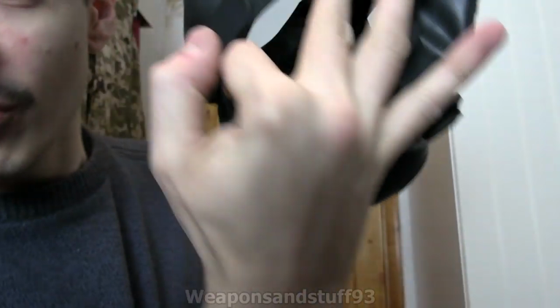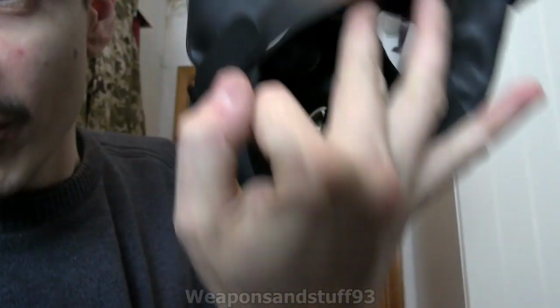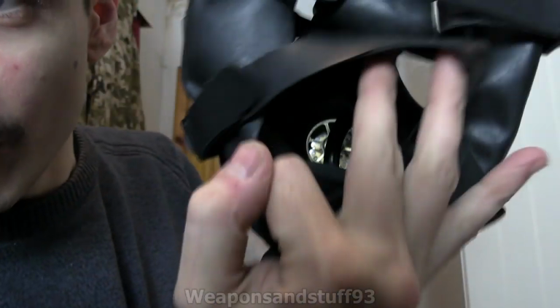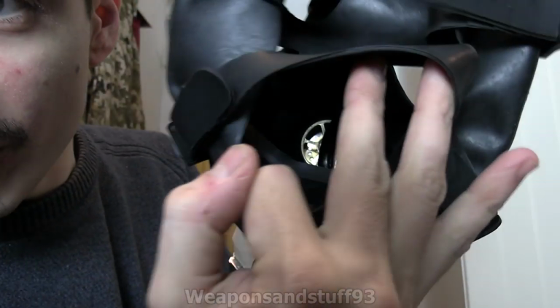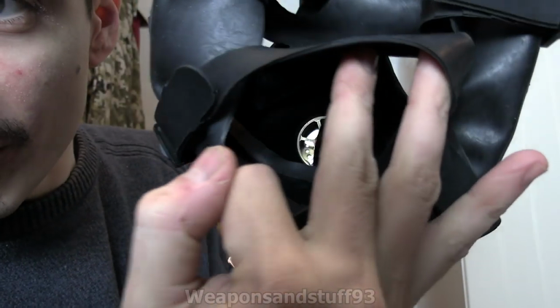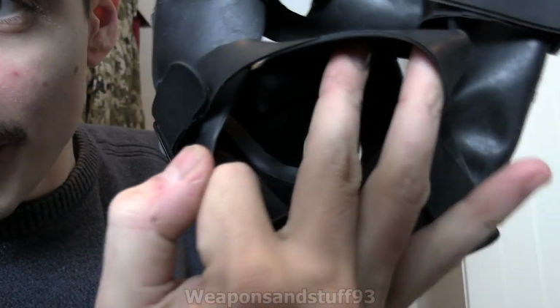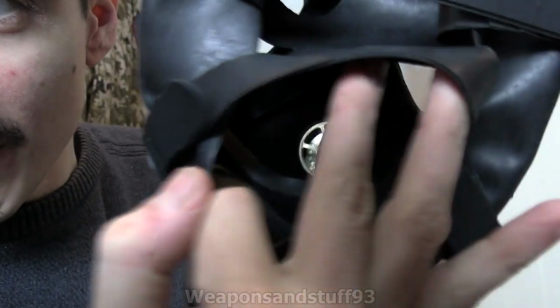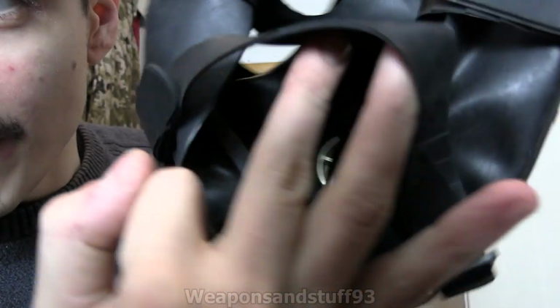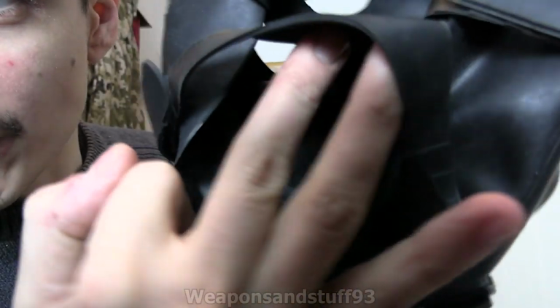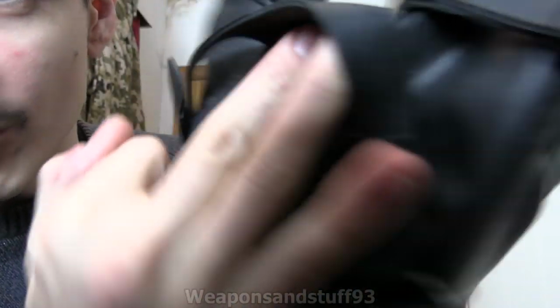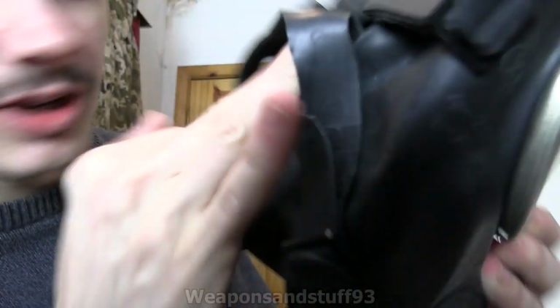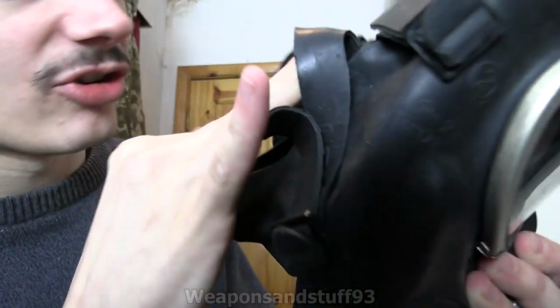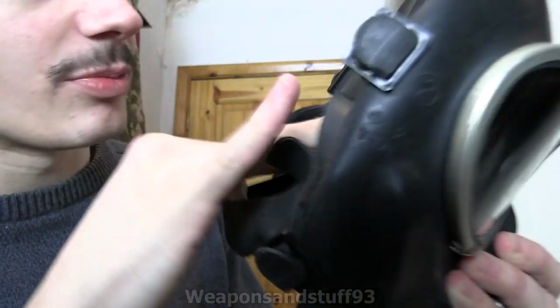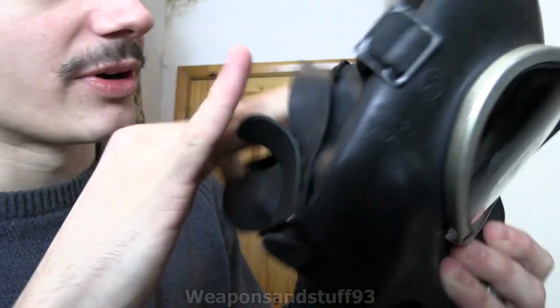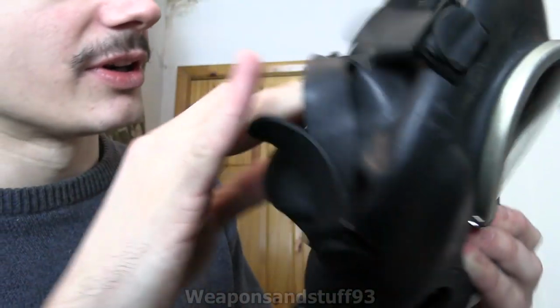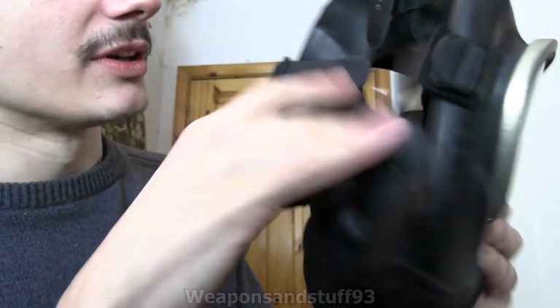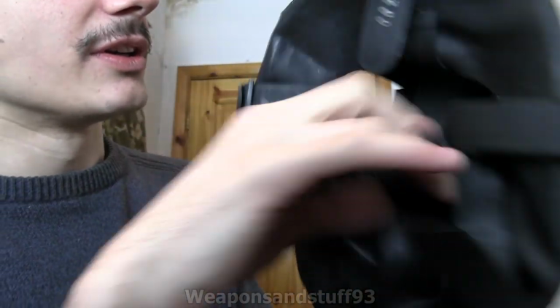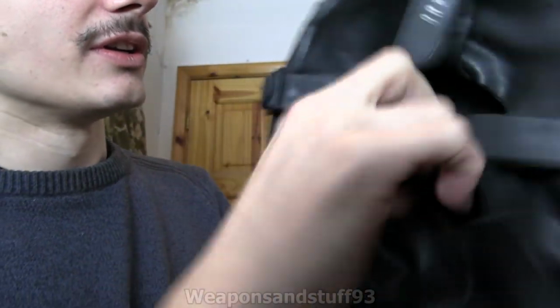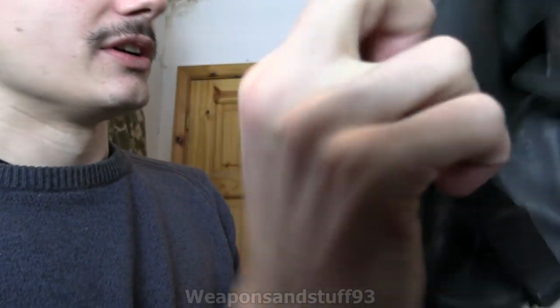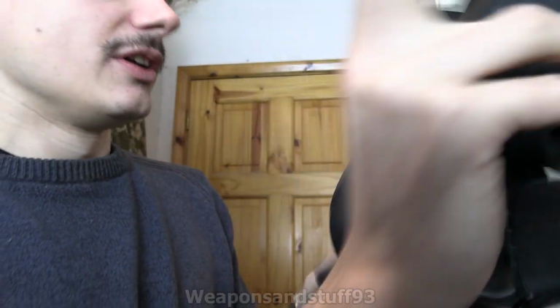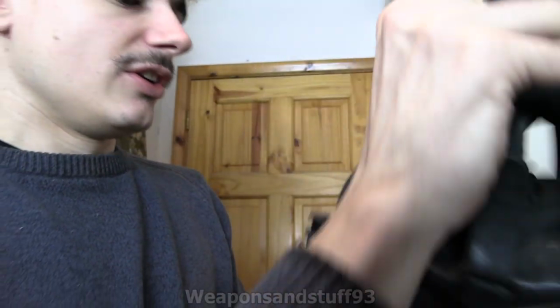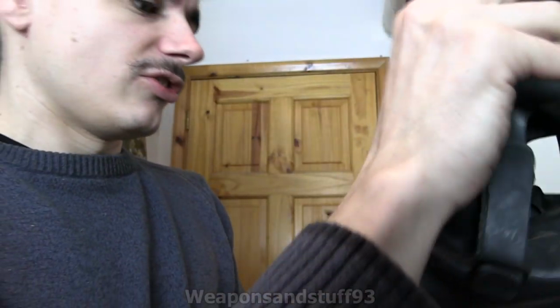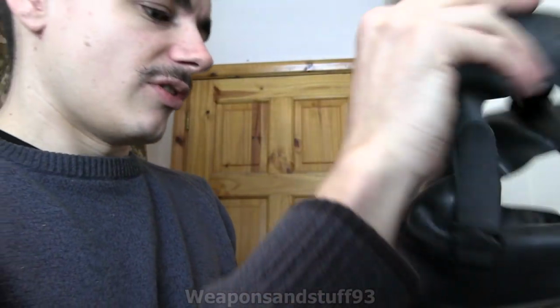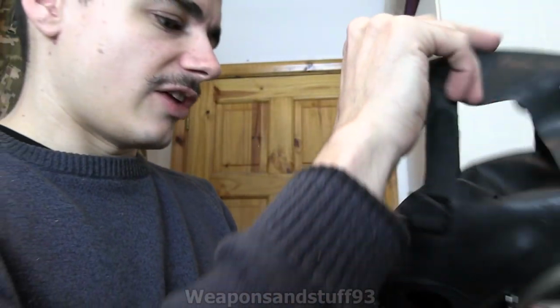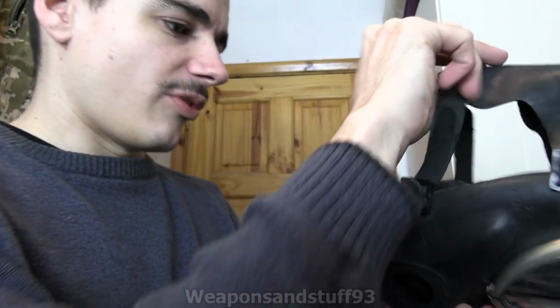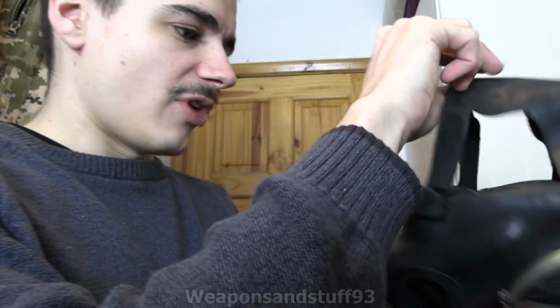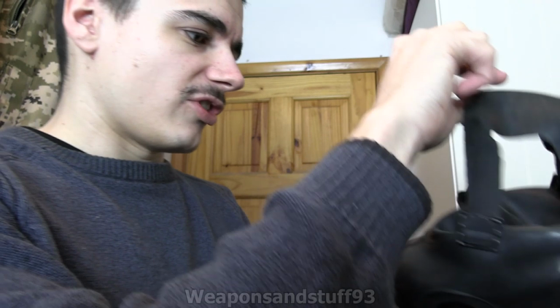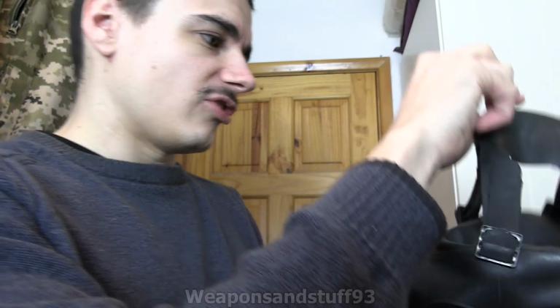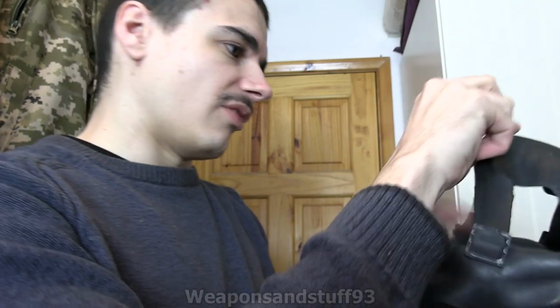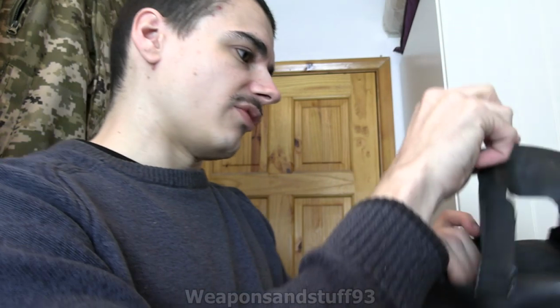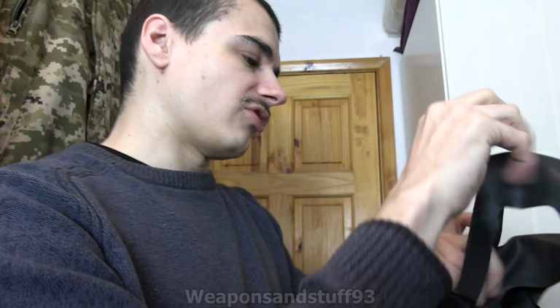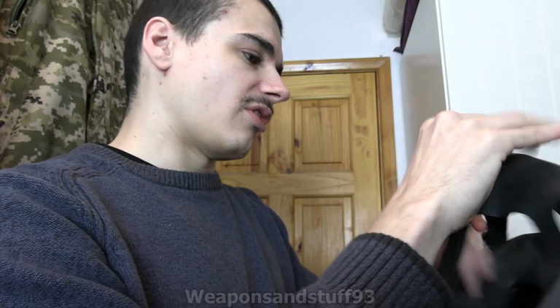You can see the voice diaphragm in there and the drinking tube. So that's the mask itself.